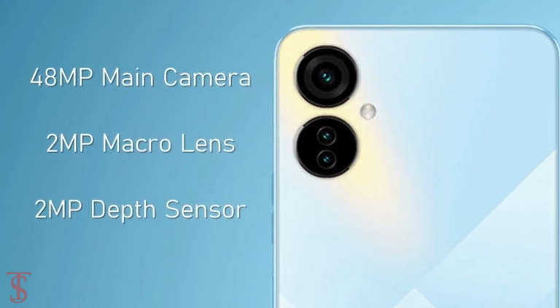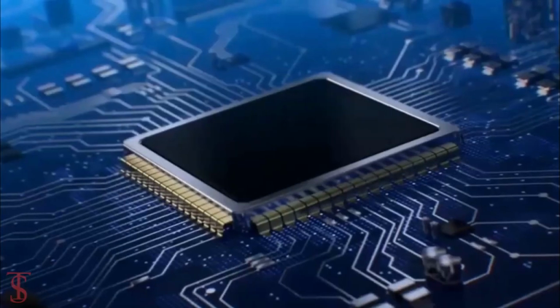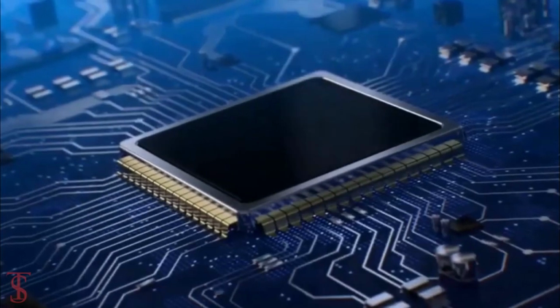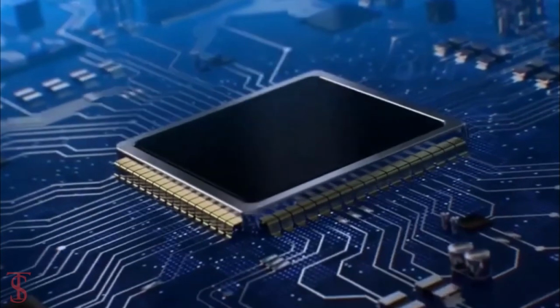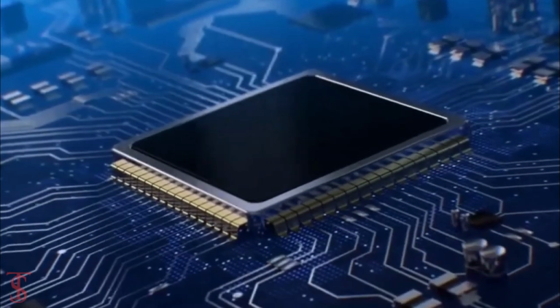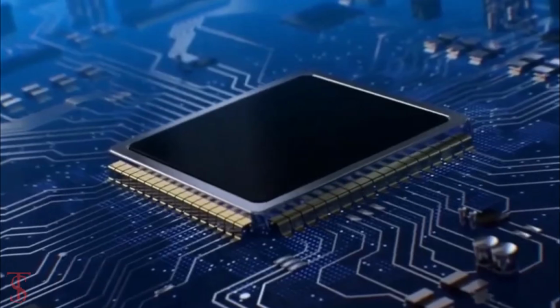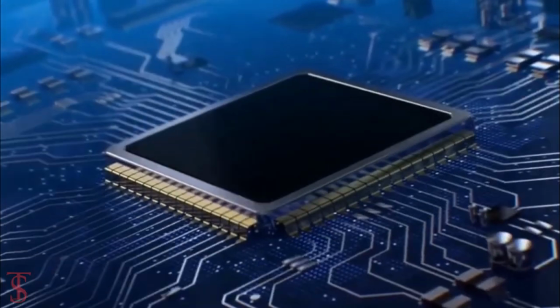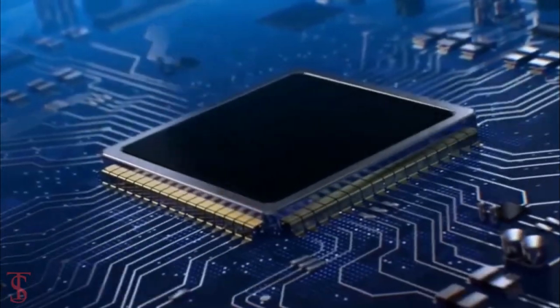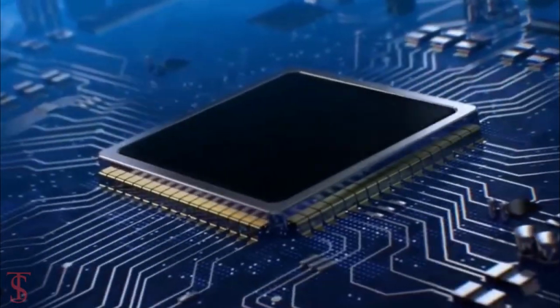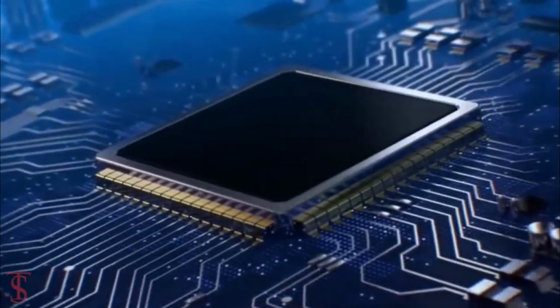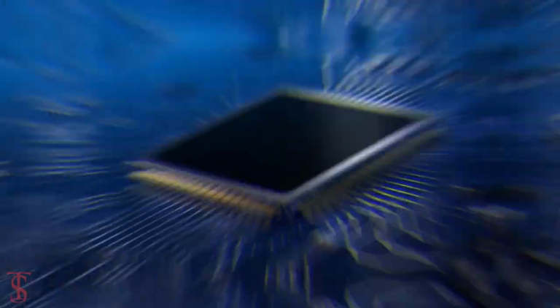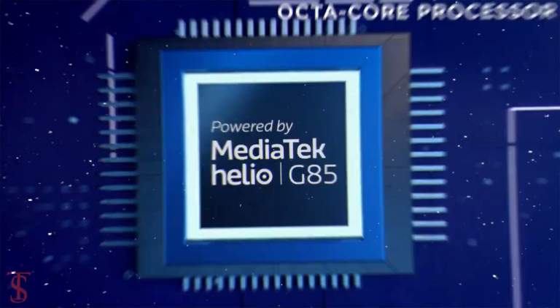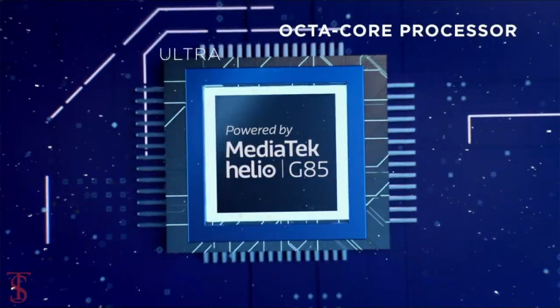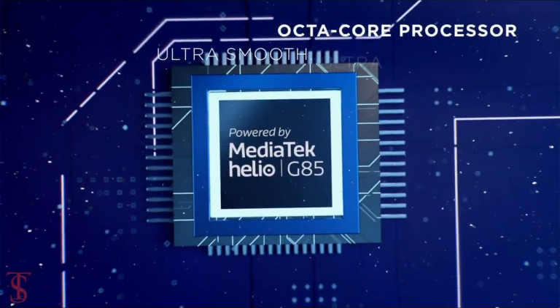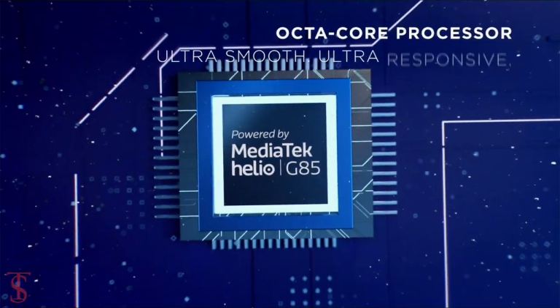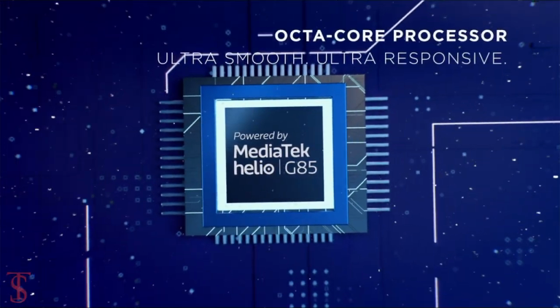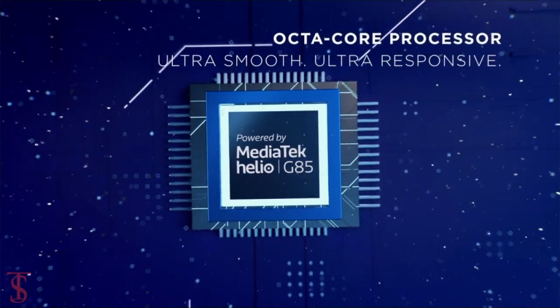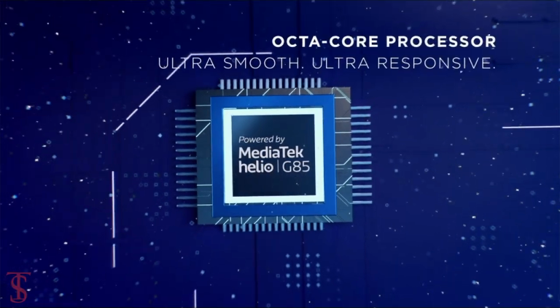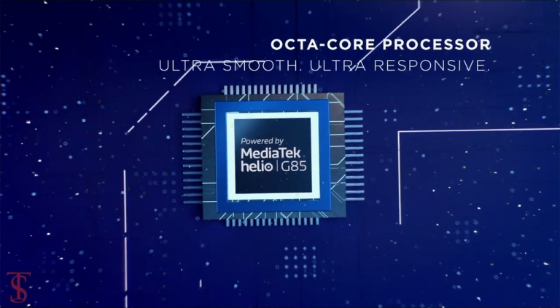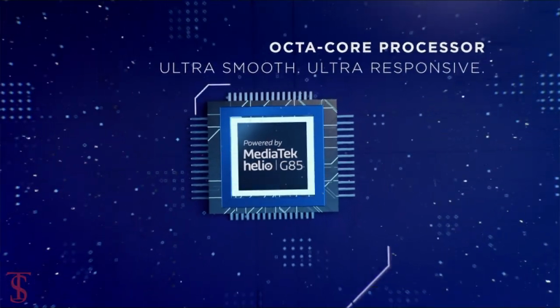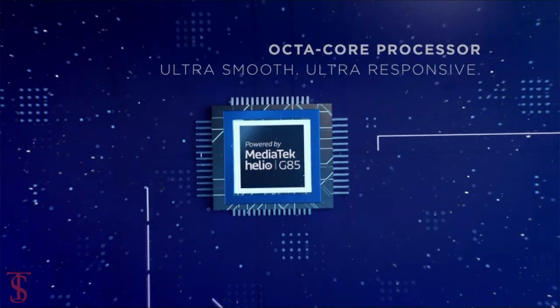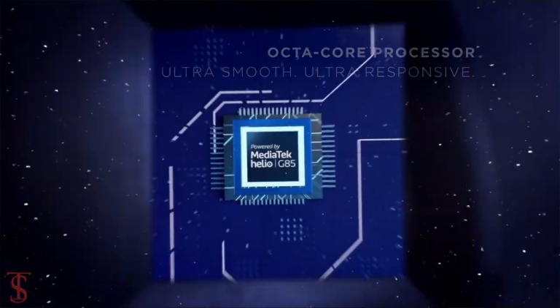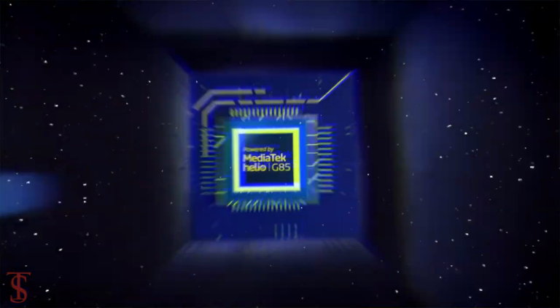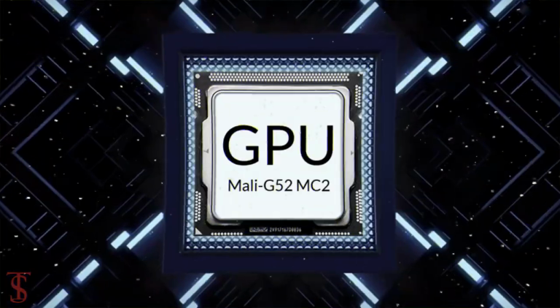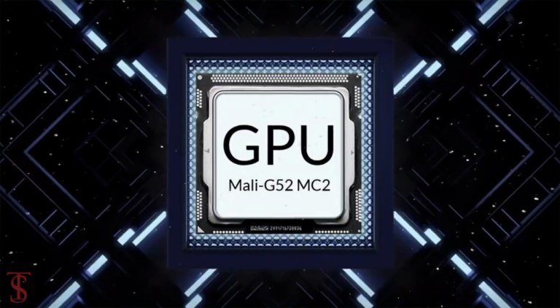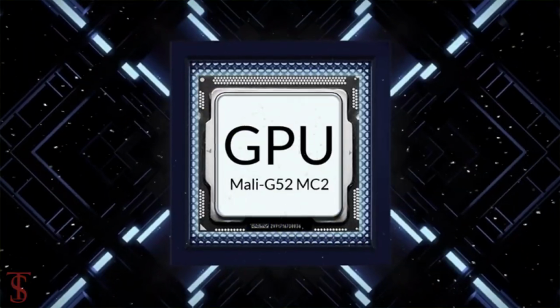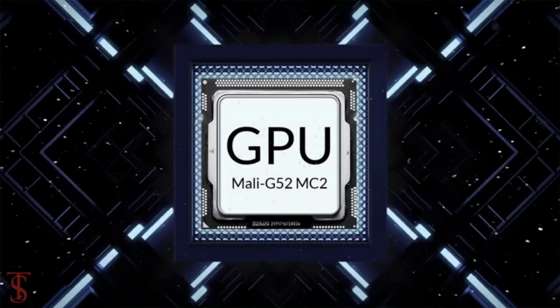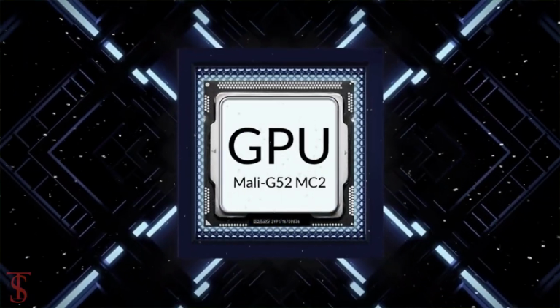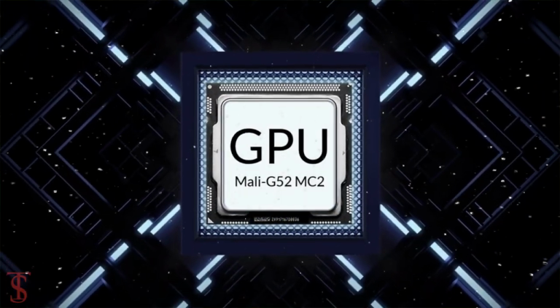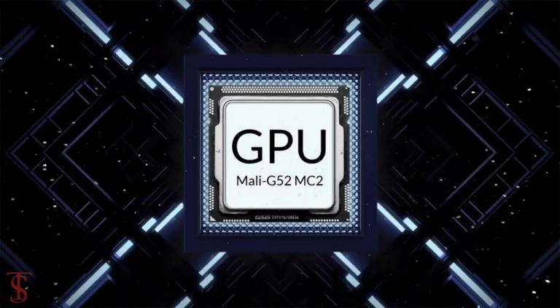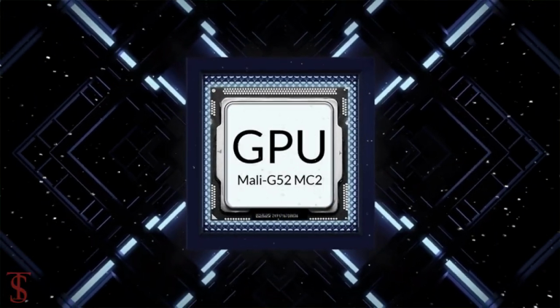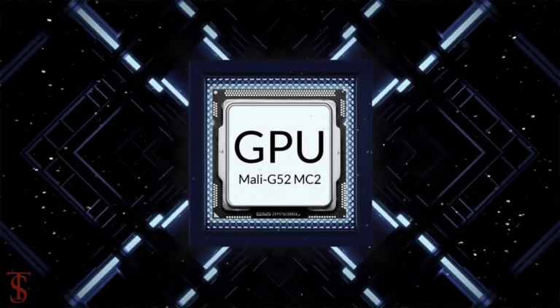Under the hood, the phone is powered by the Mediatek Helio G85 chipset paired with a Mali G52 MC2 GPU.